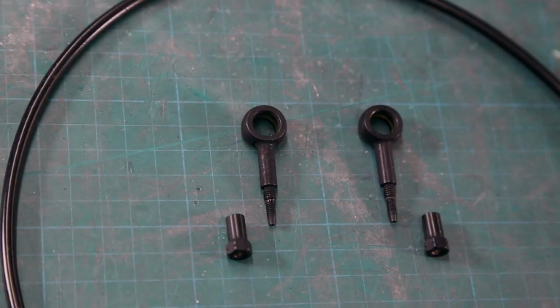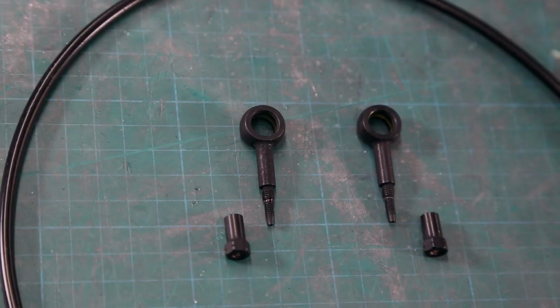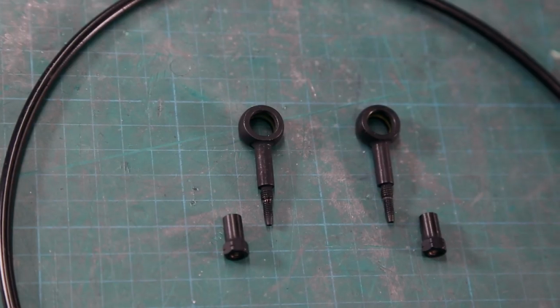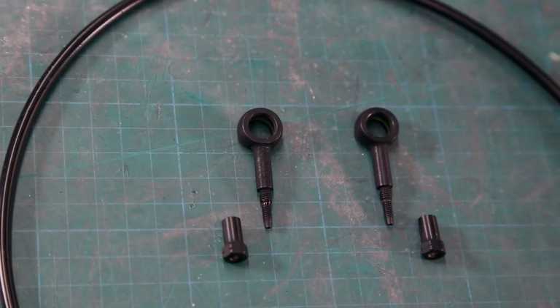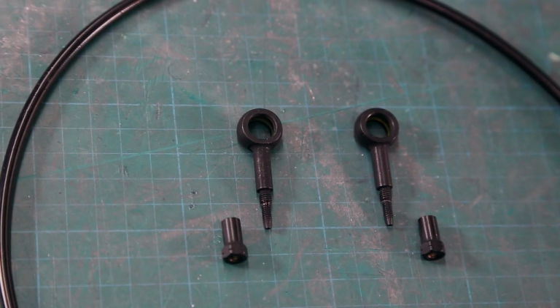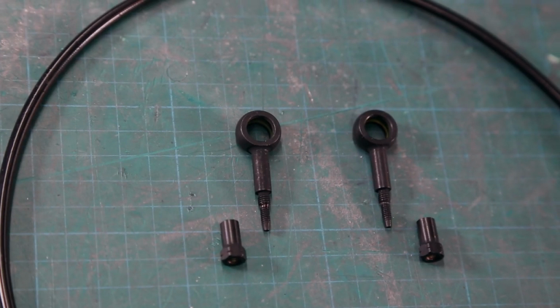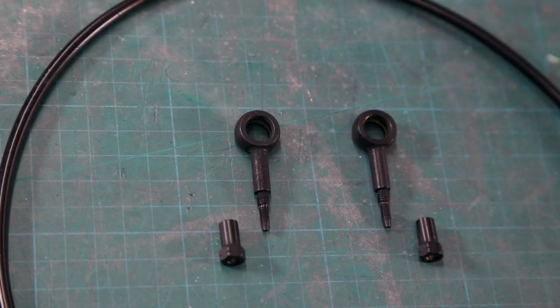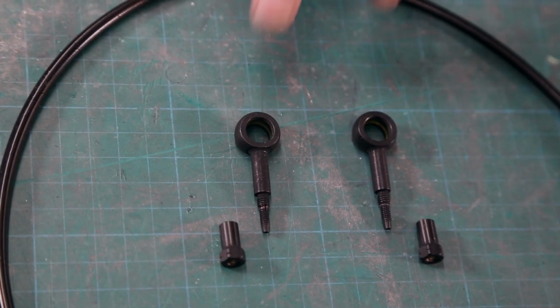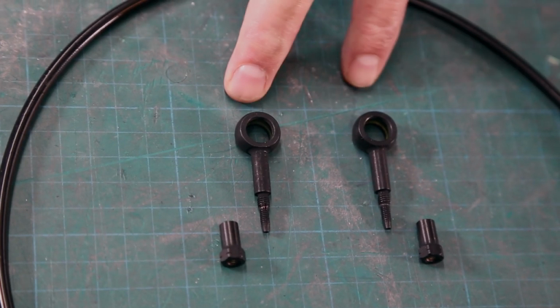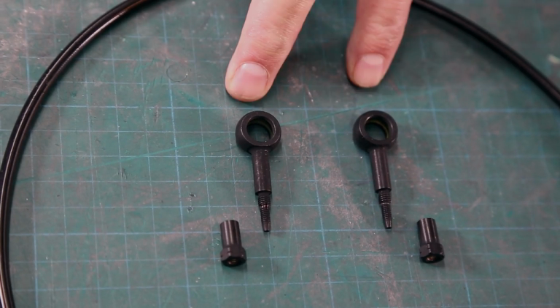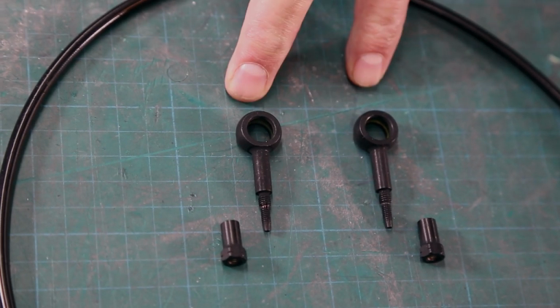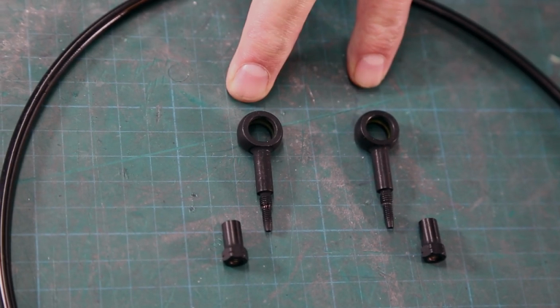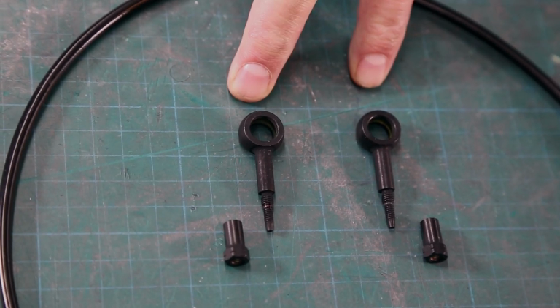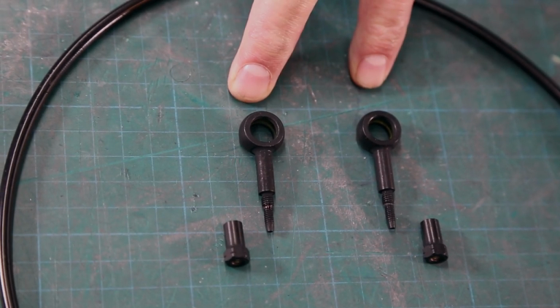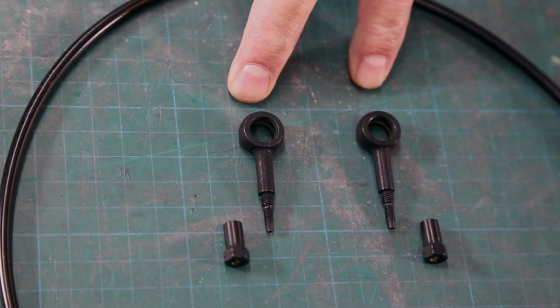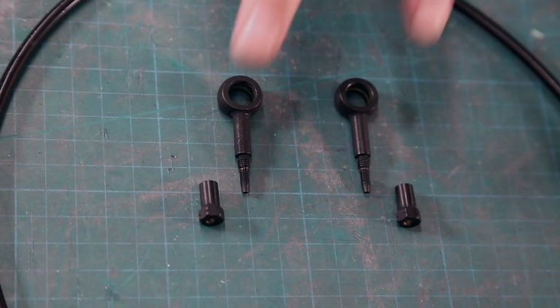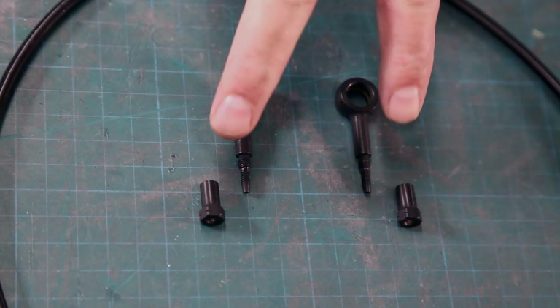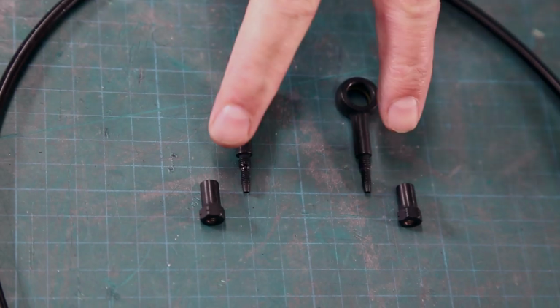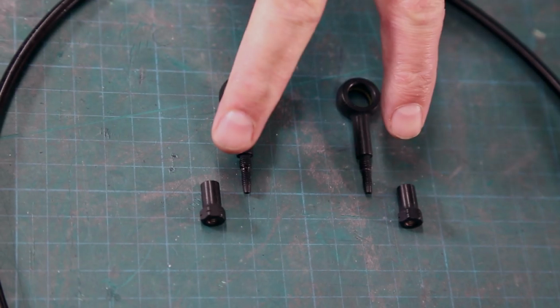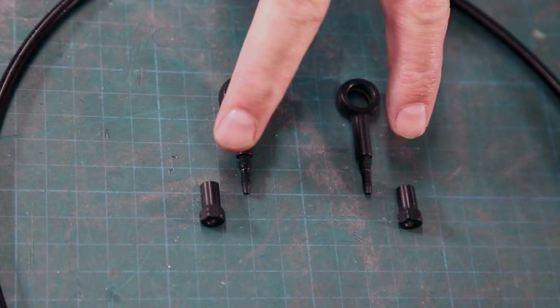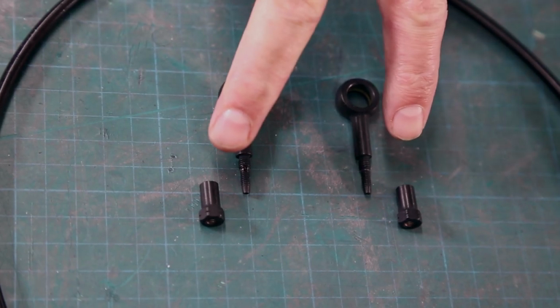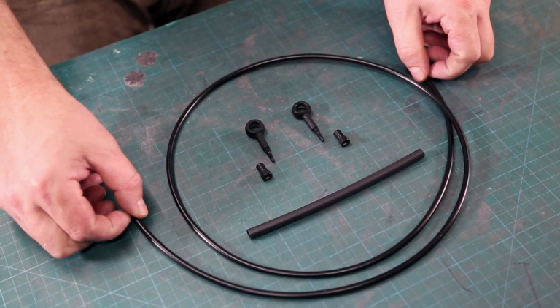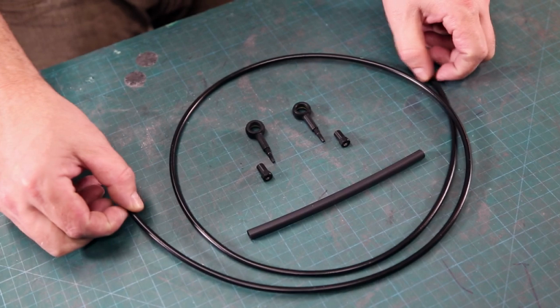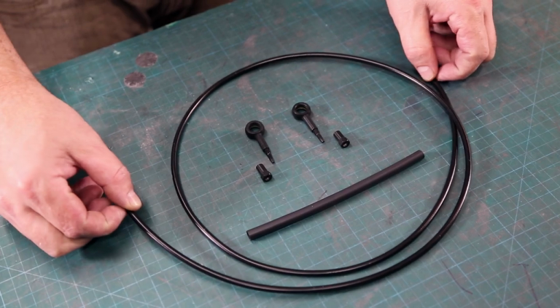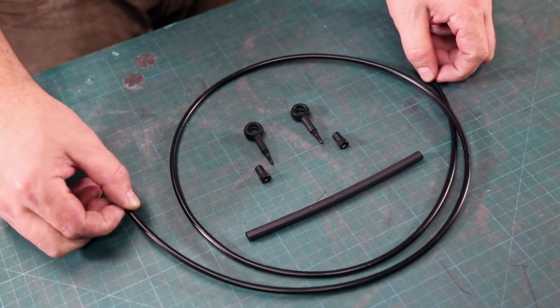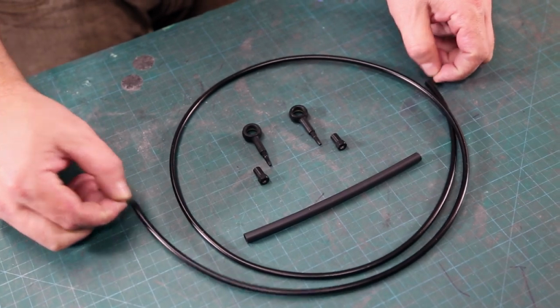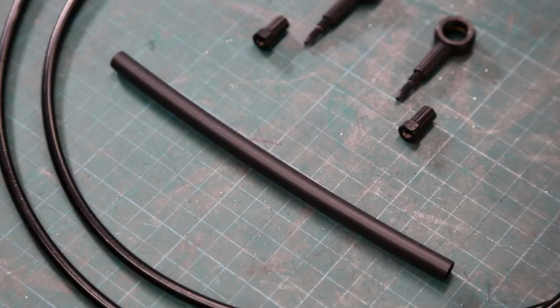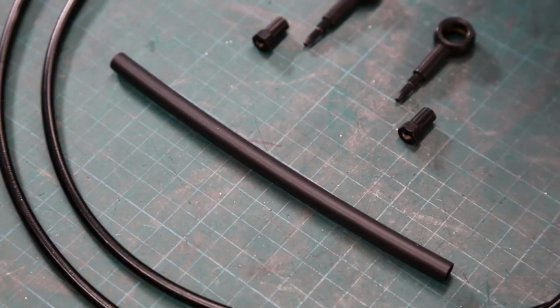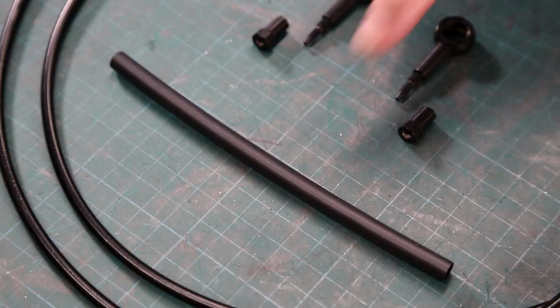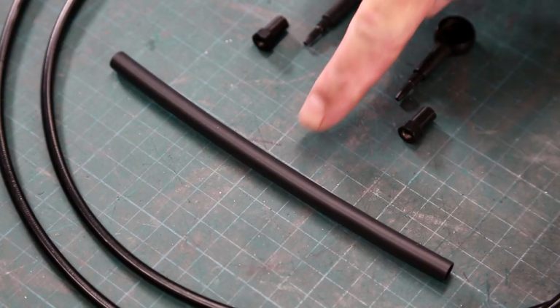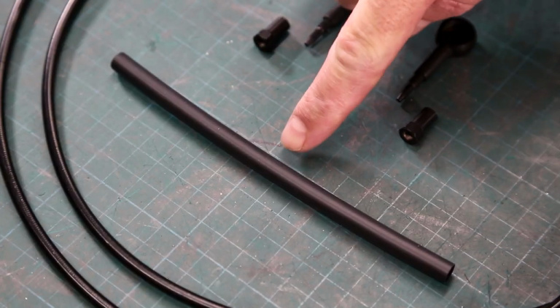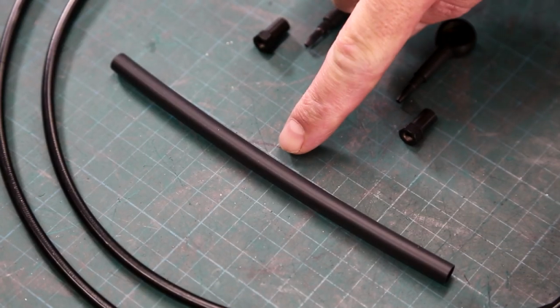The components you need are two banjo fittings, two collets, the hydraulic hose, and a bit of heat shrink.